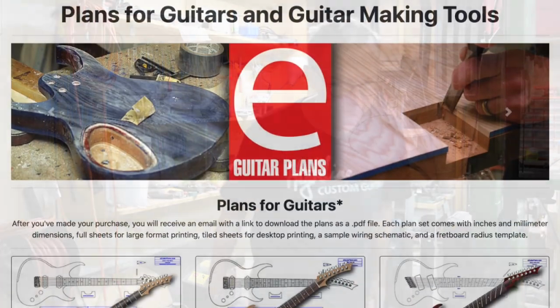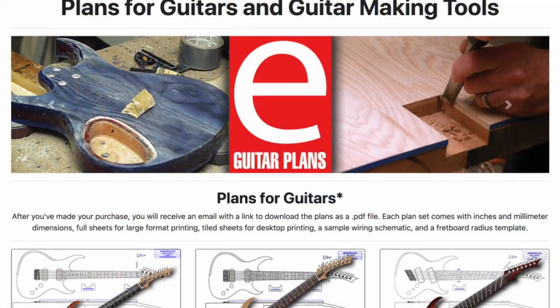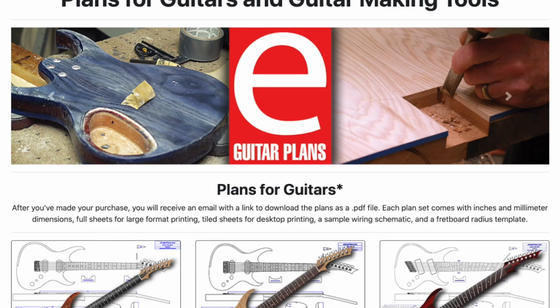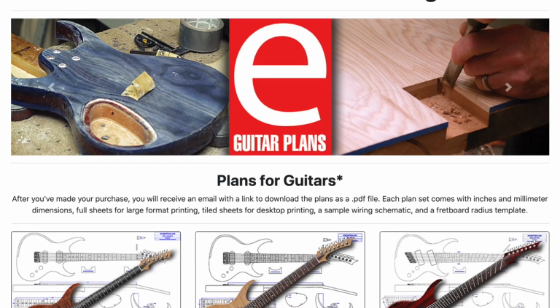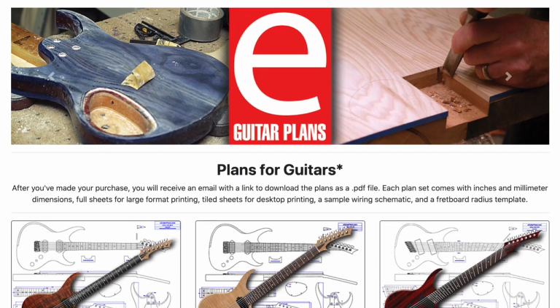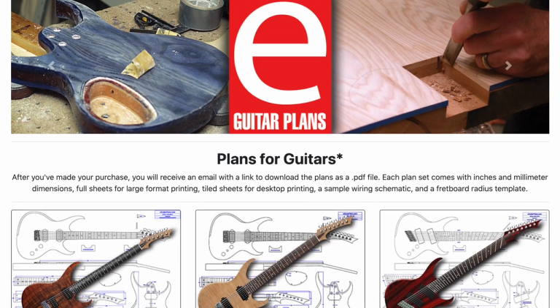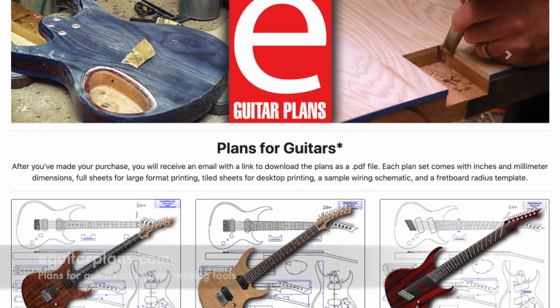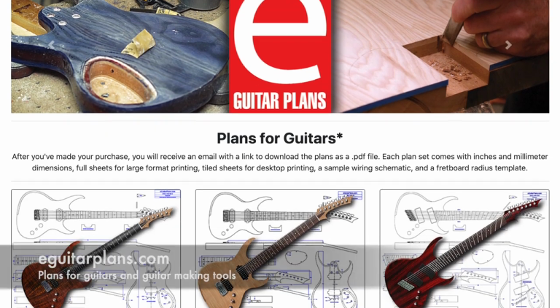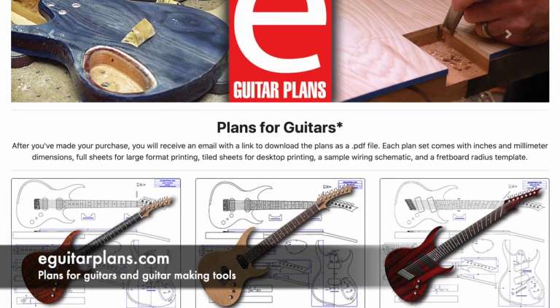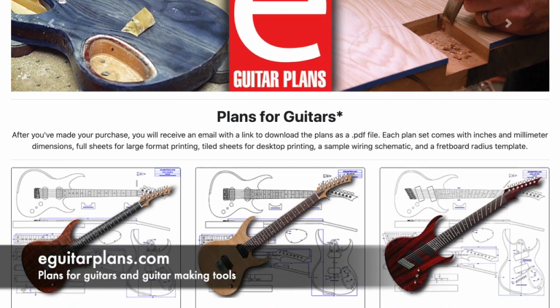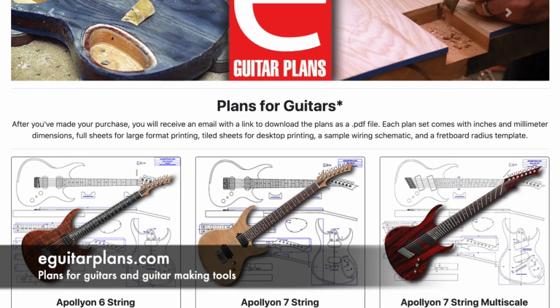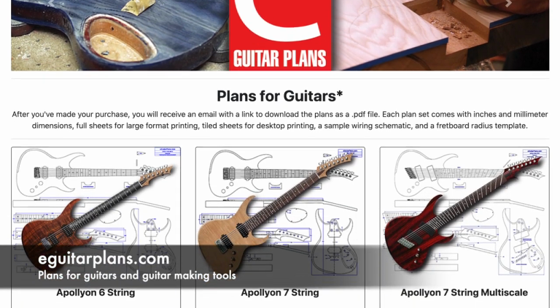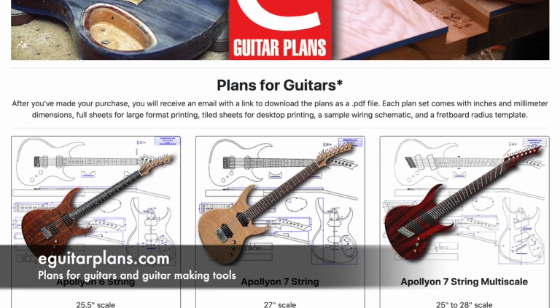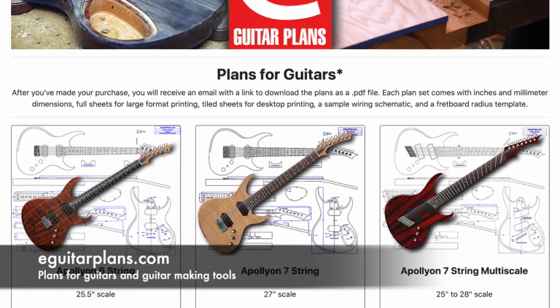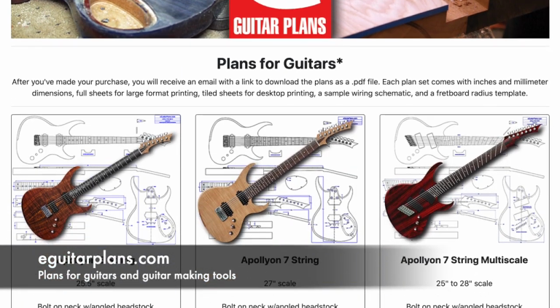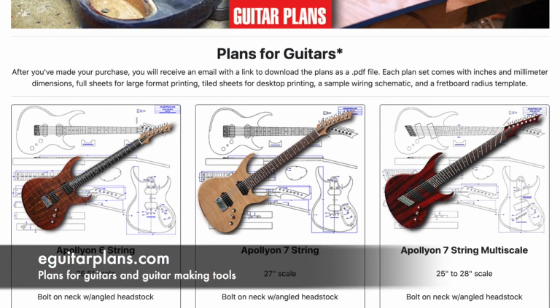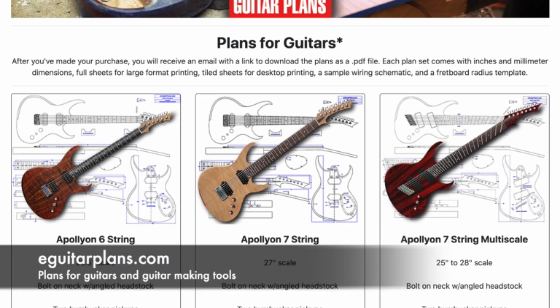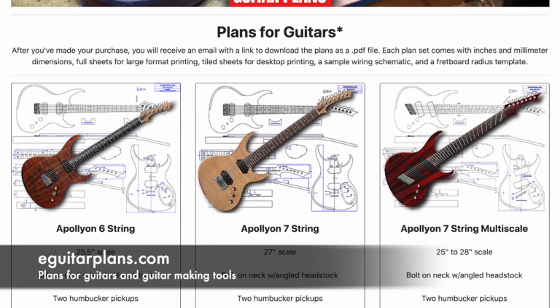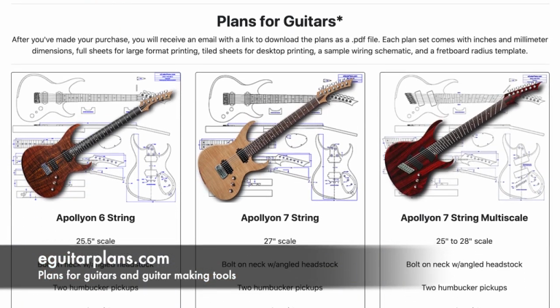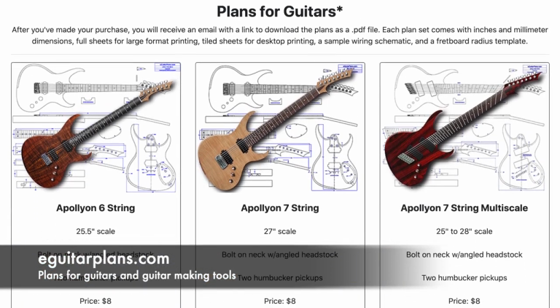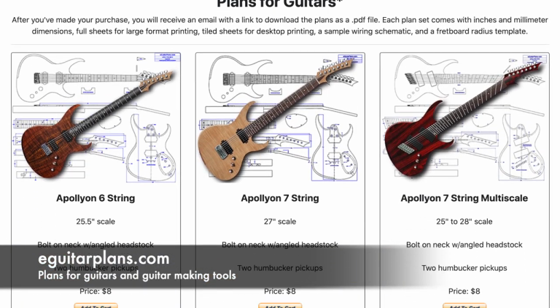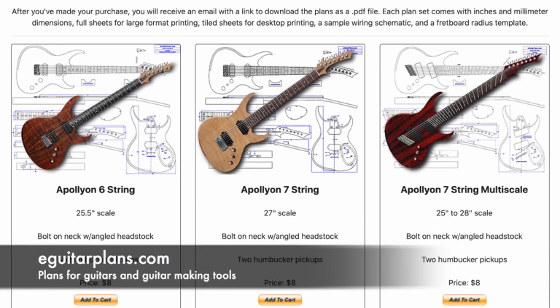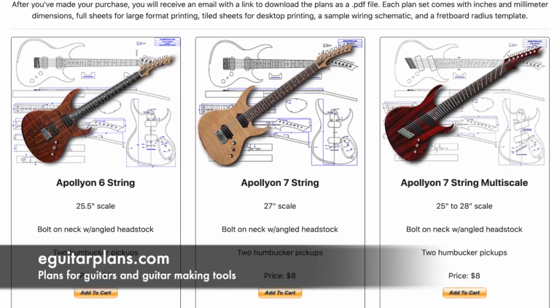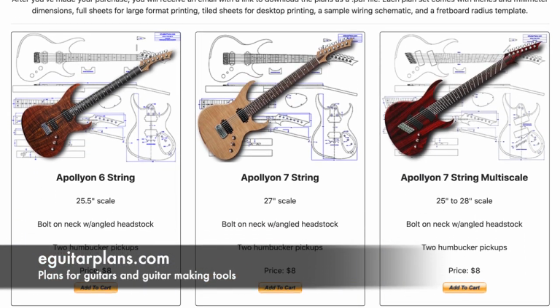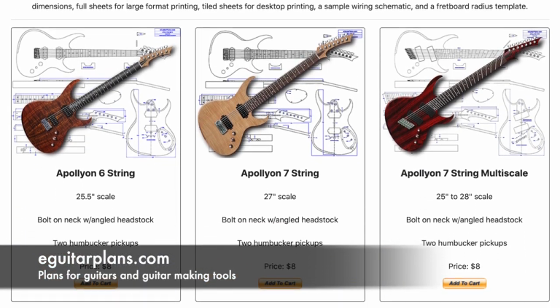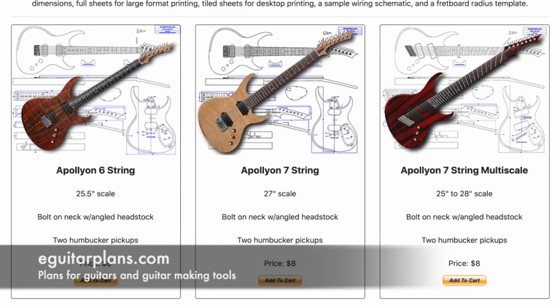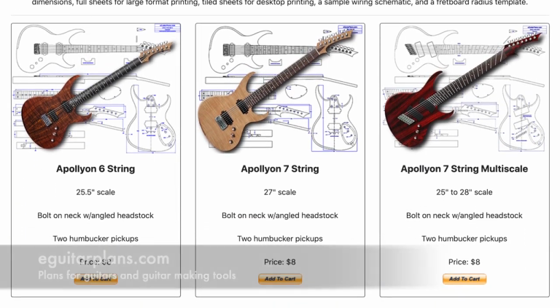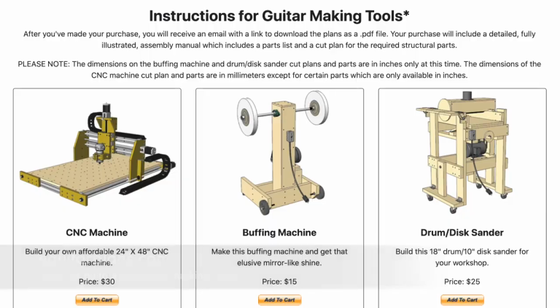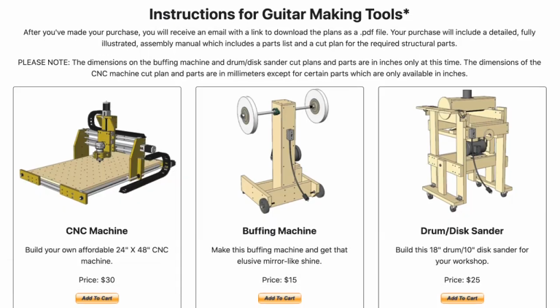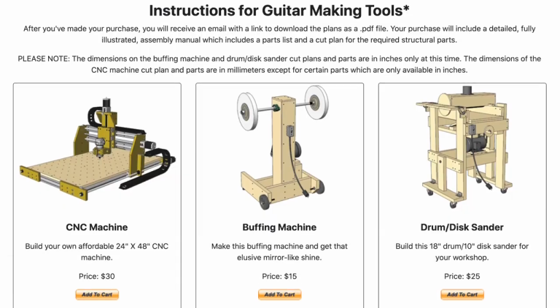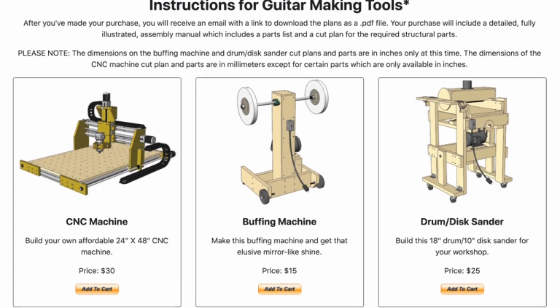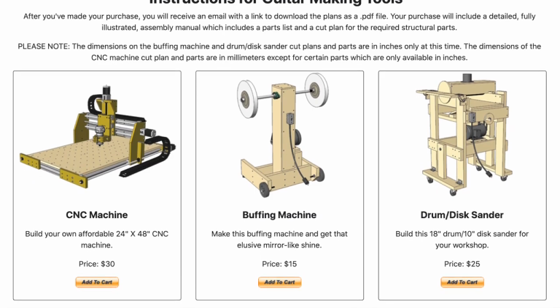If you'd like to support my guitar building YouTube channel, visit eGuitarPlans.com and buy a plan.